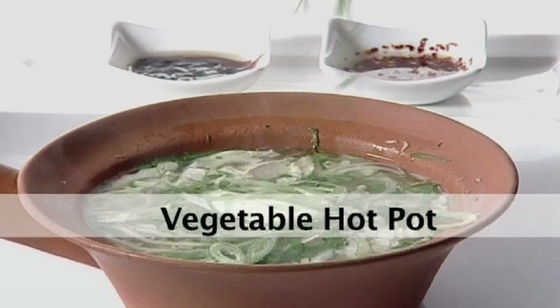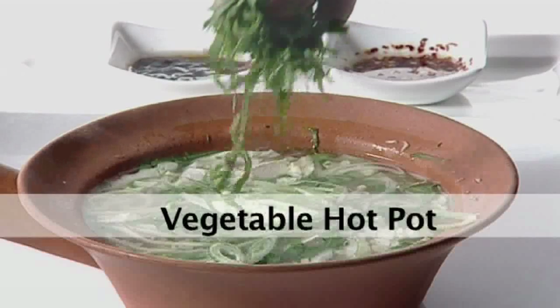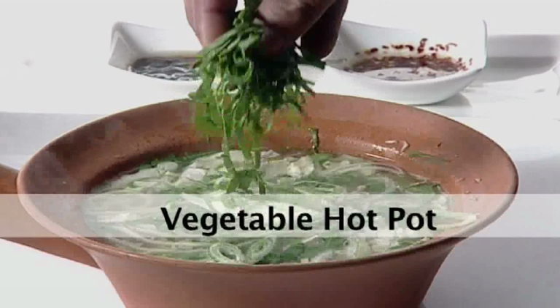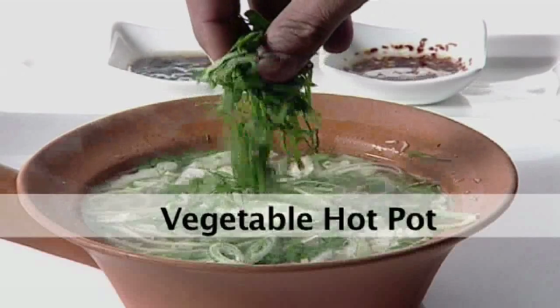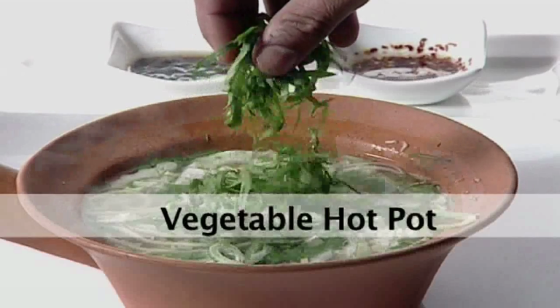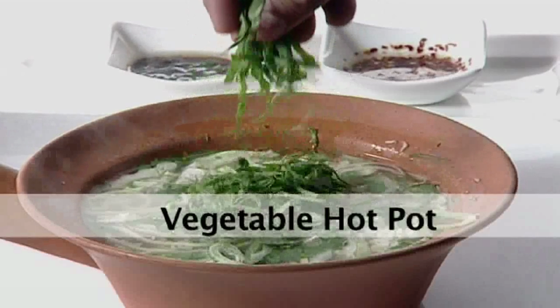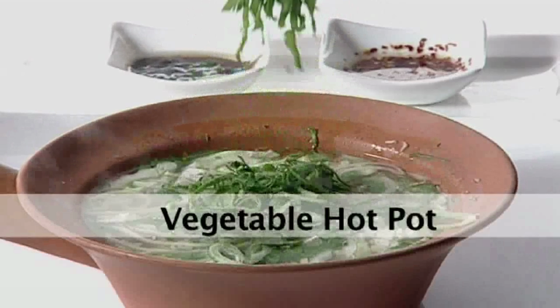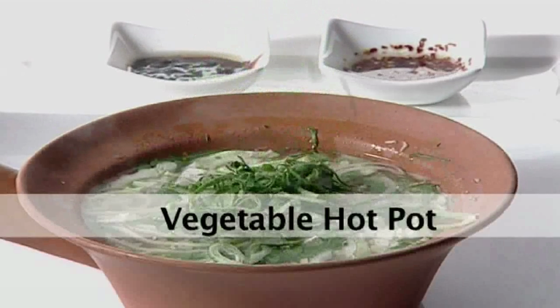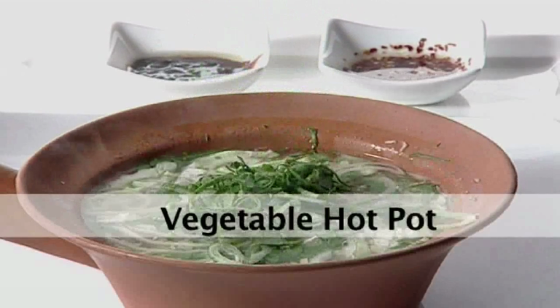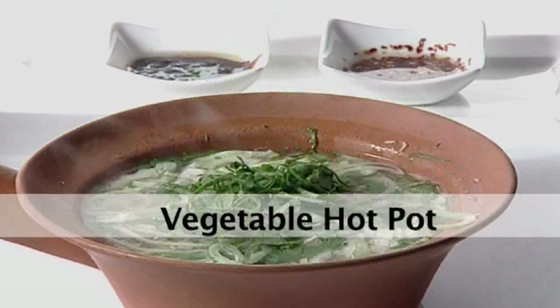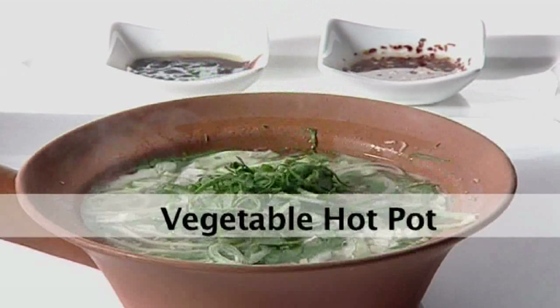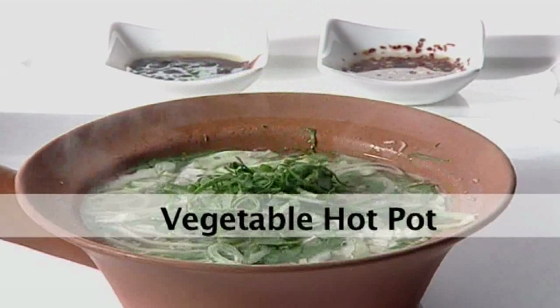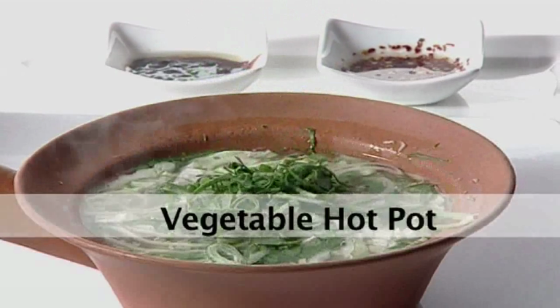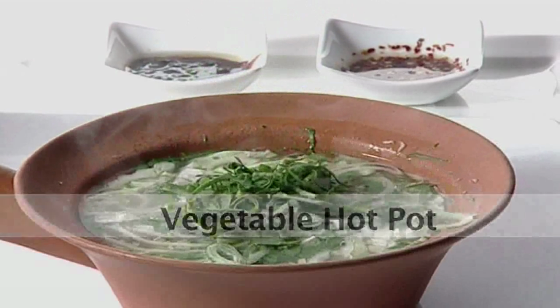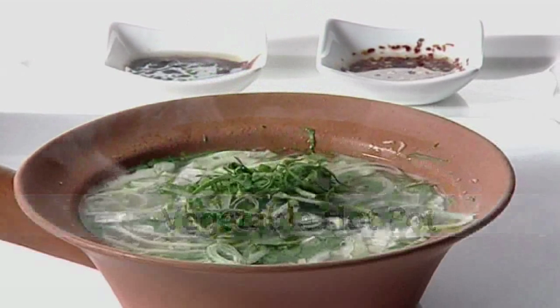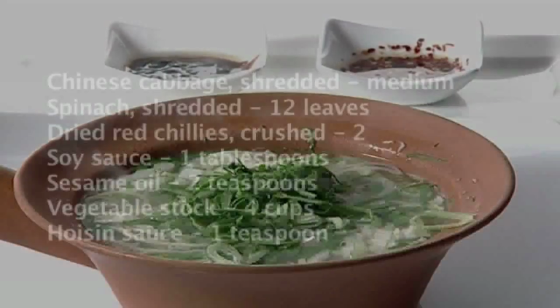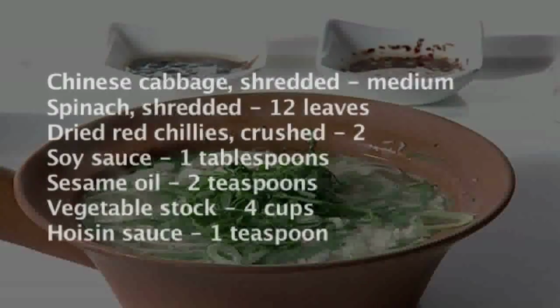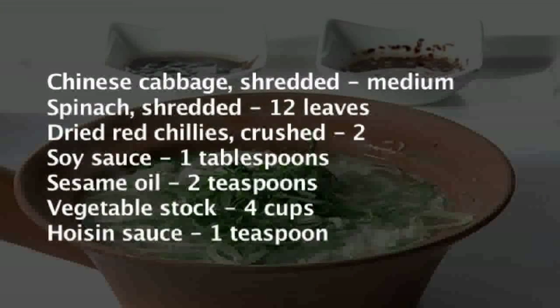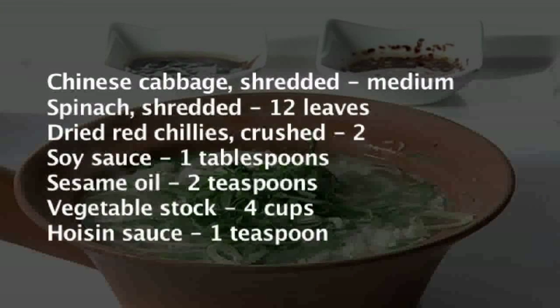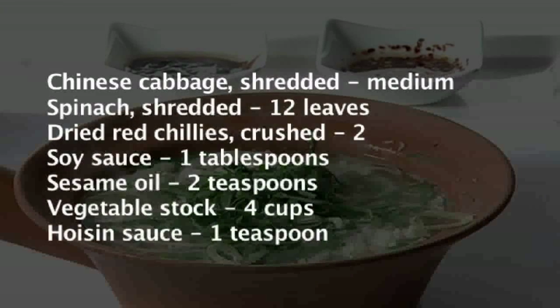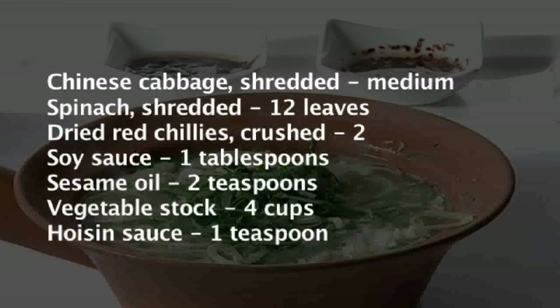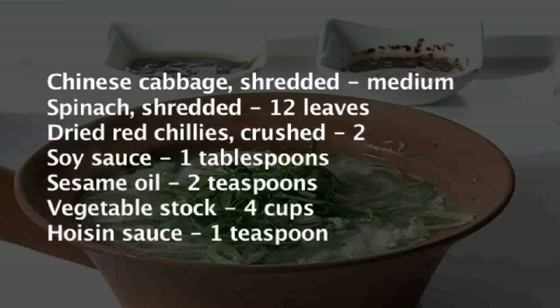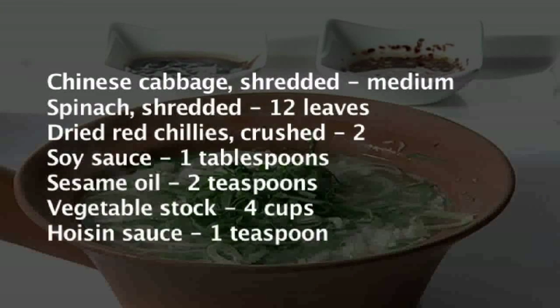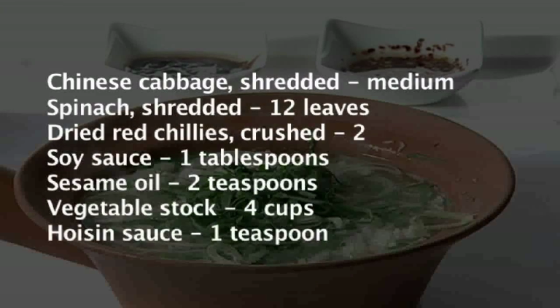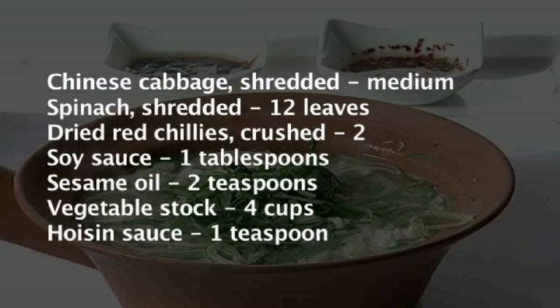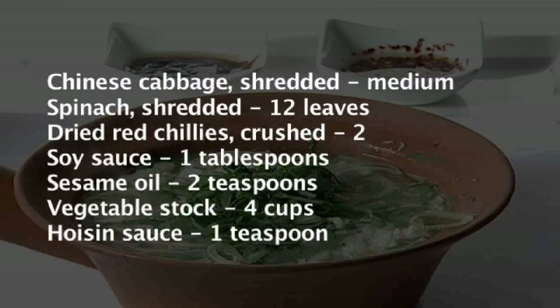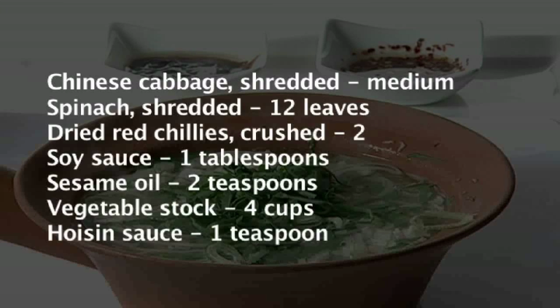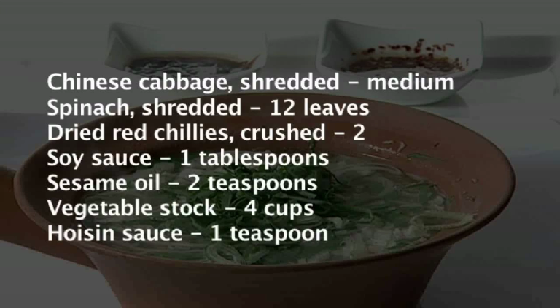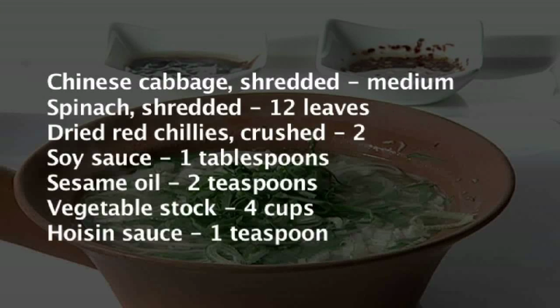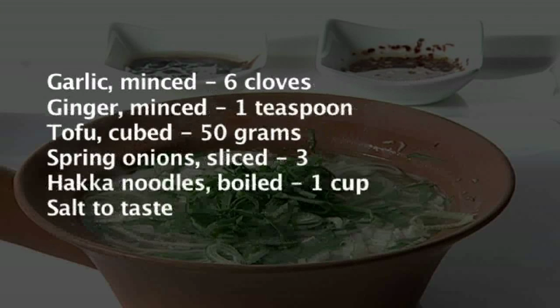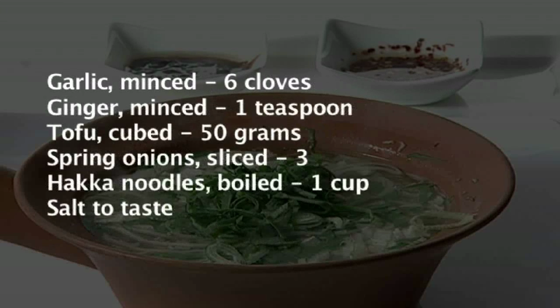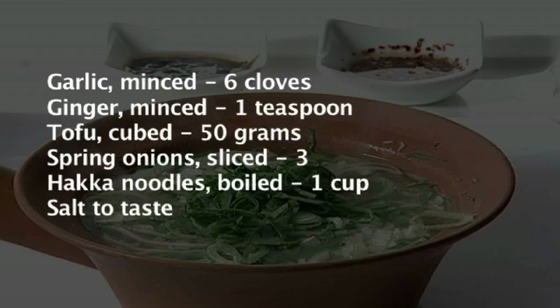Let us make vegetable hot pot. For making vegetable hot pot, we need the following ingredients.